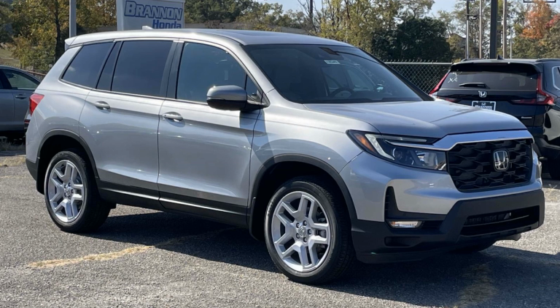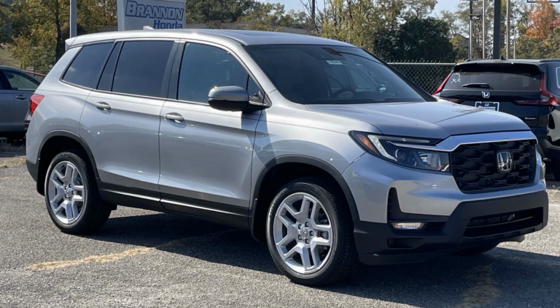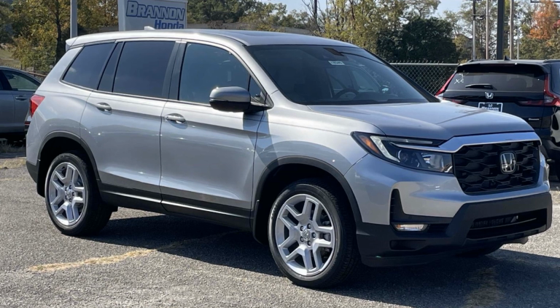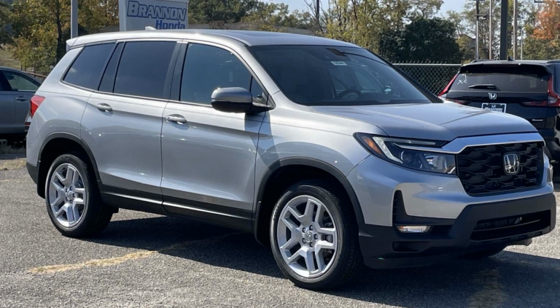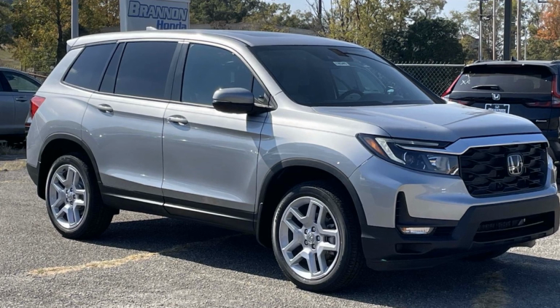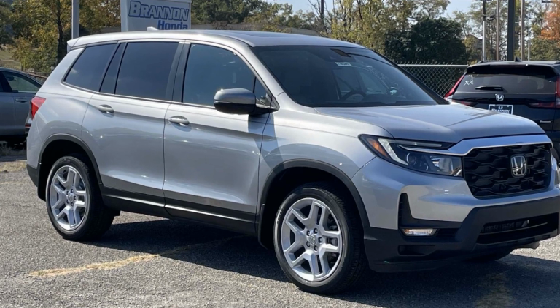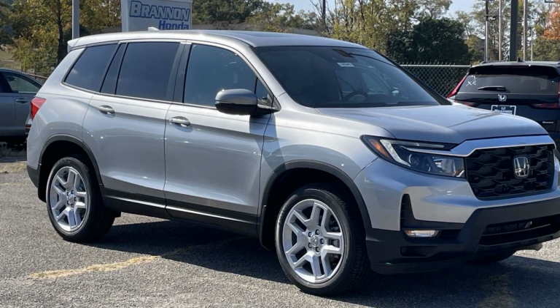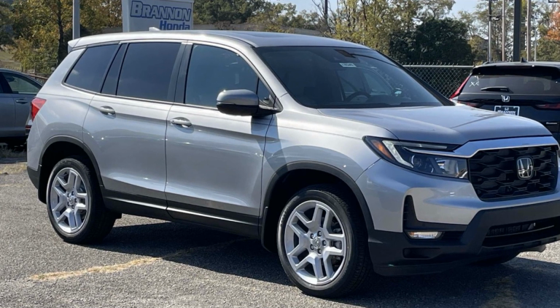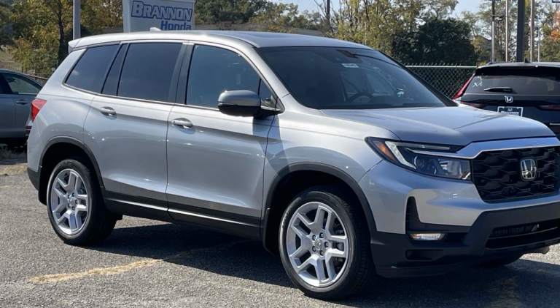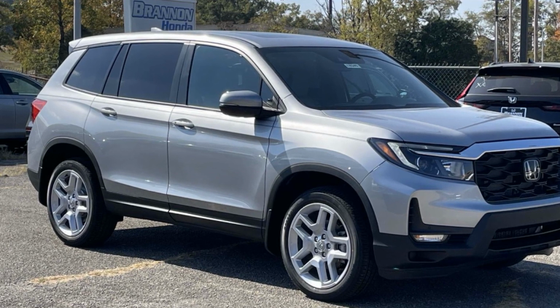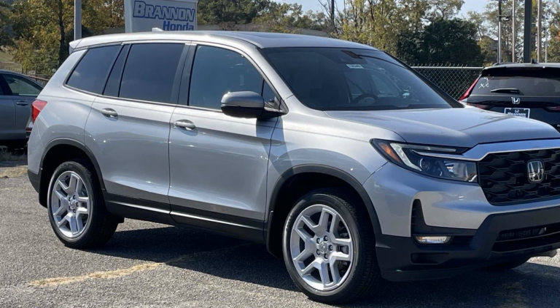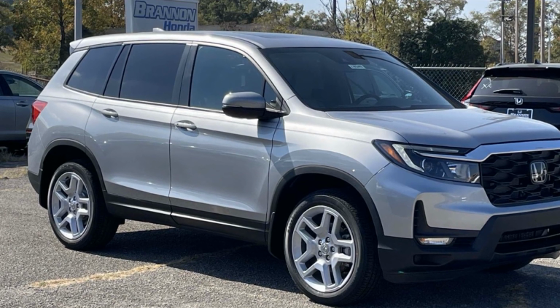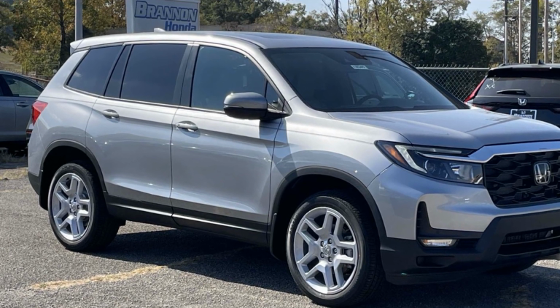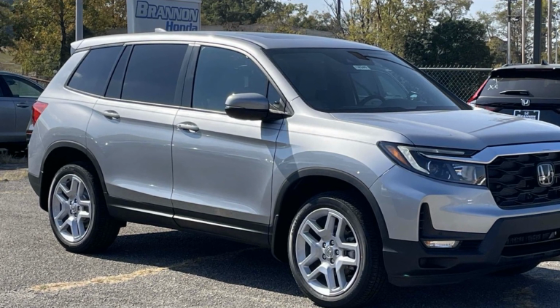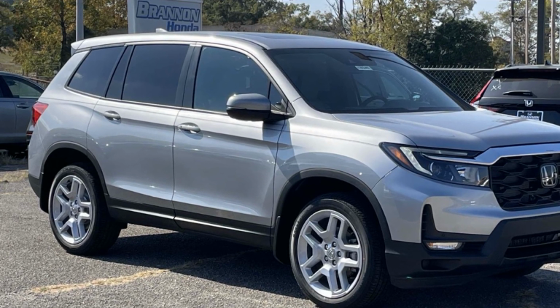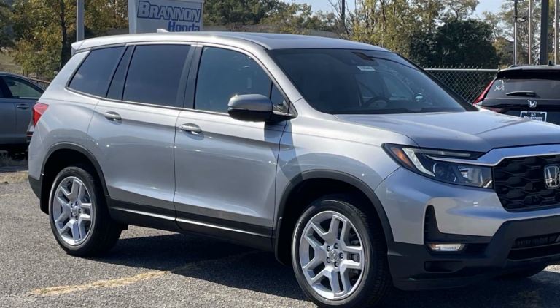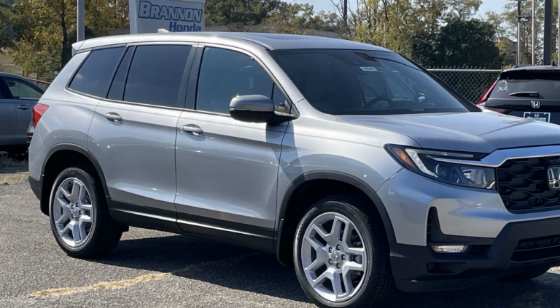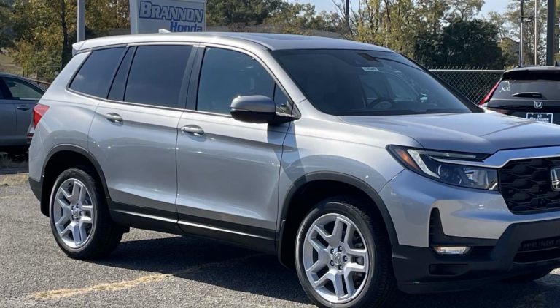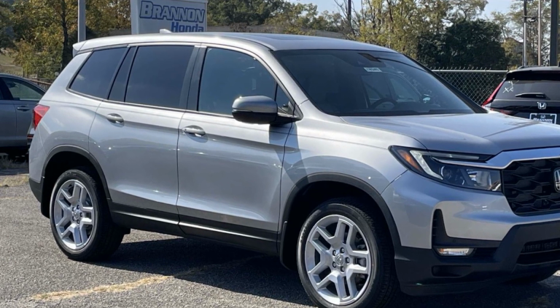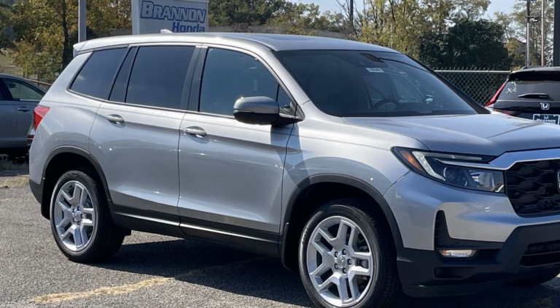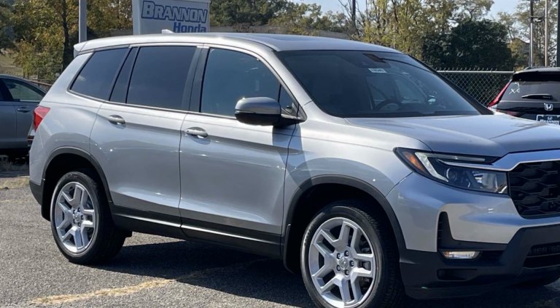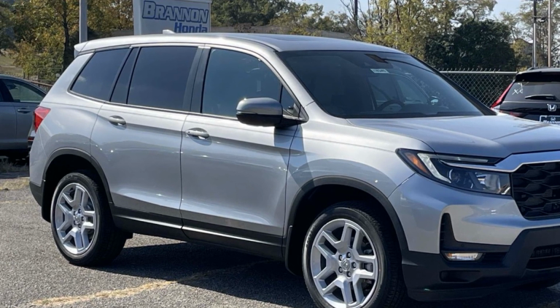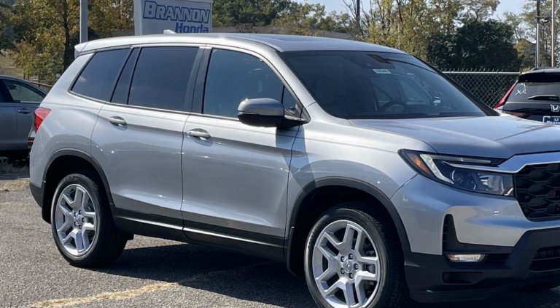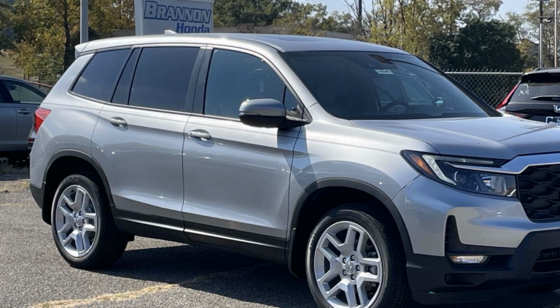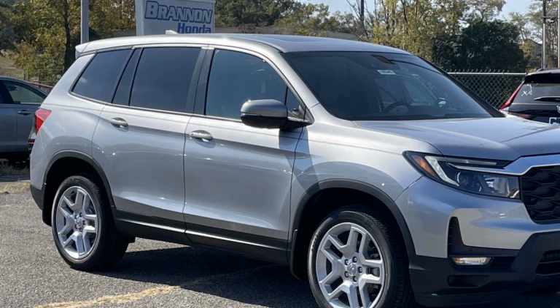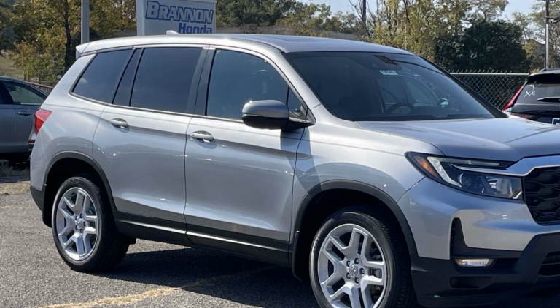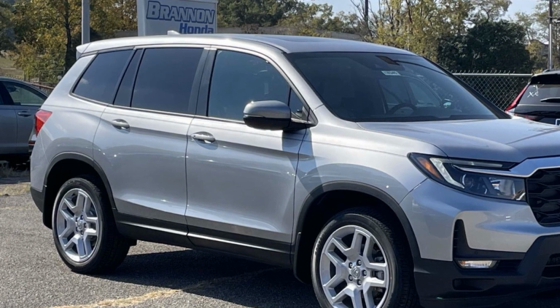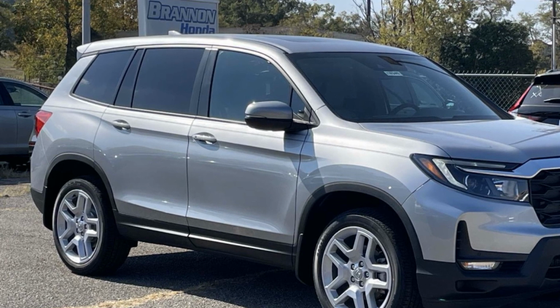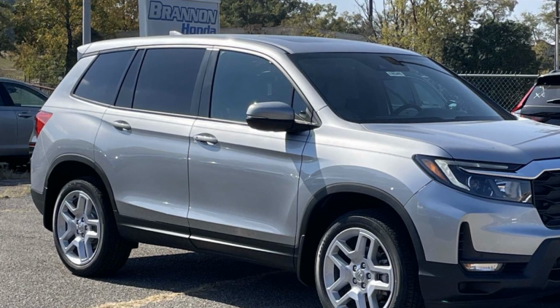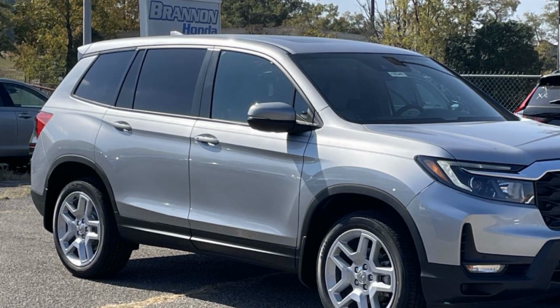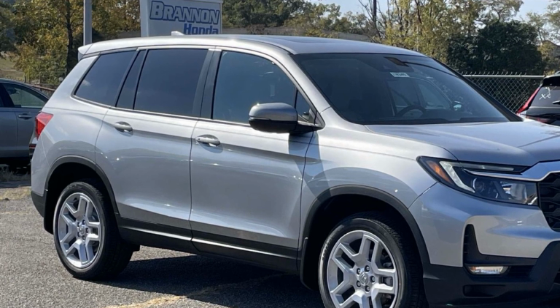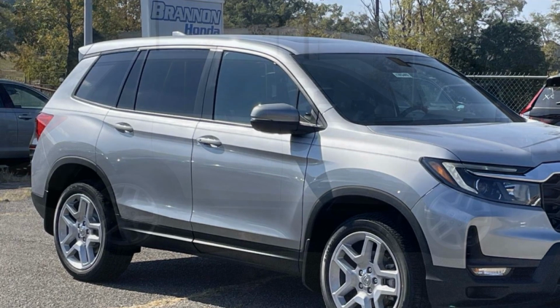2025 Honda Passport. This SUV offers space as well as power and performance.